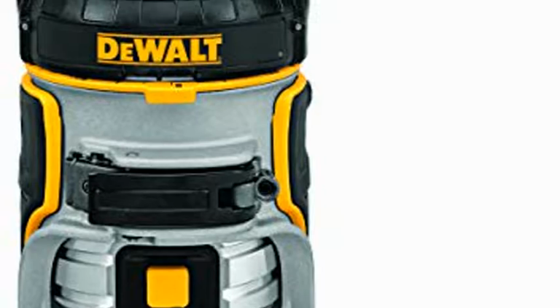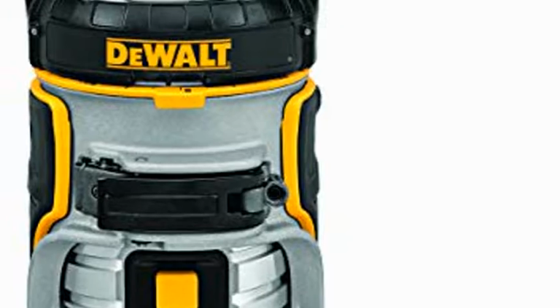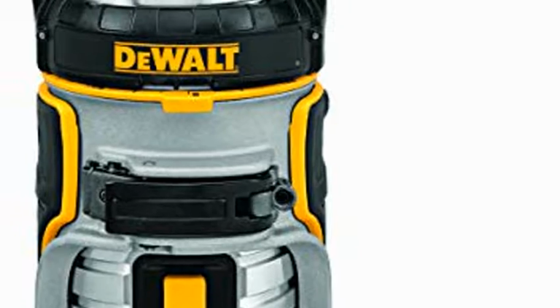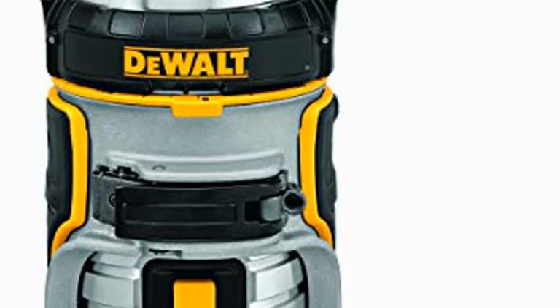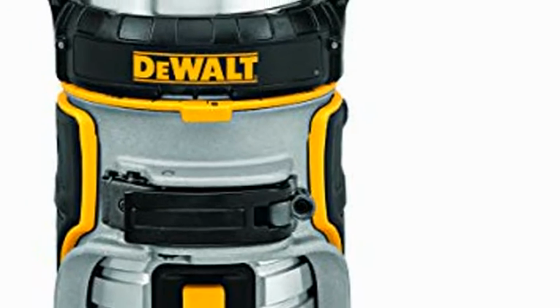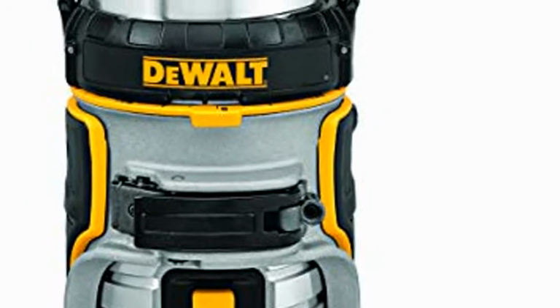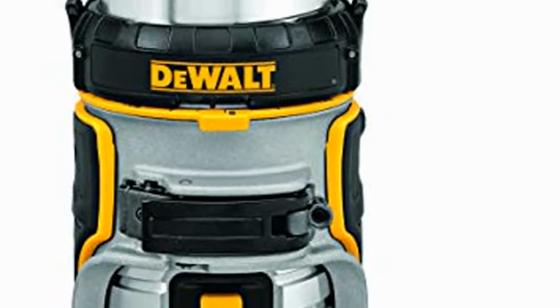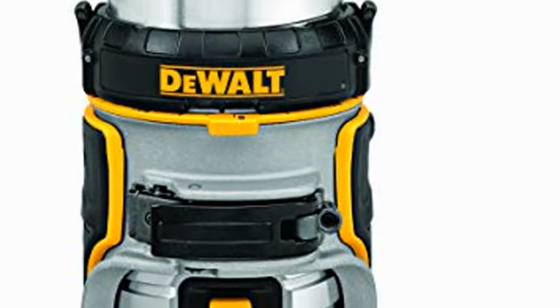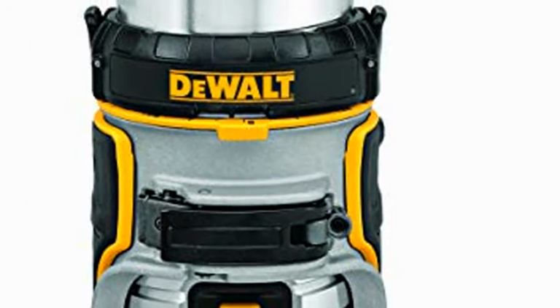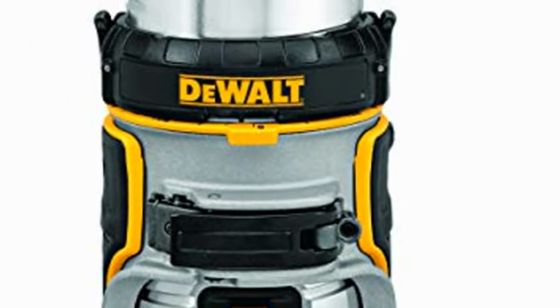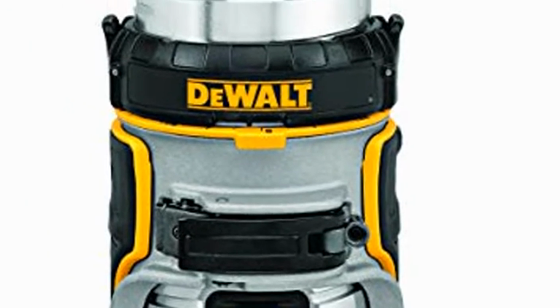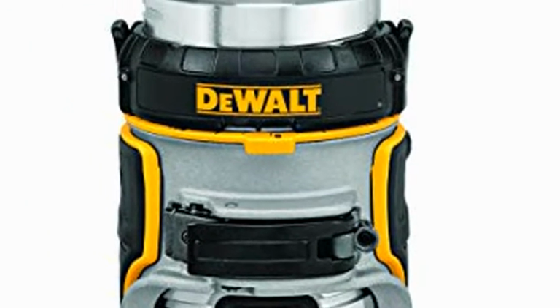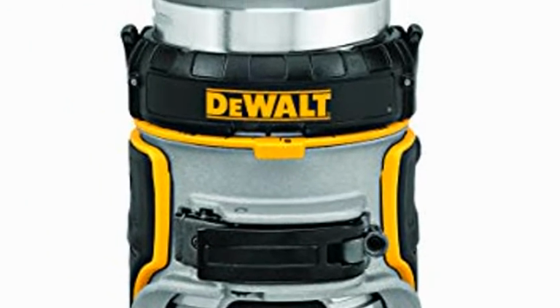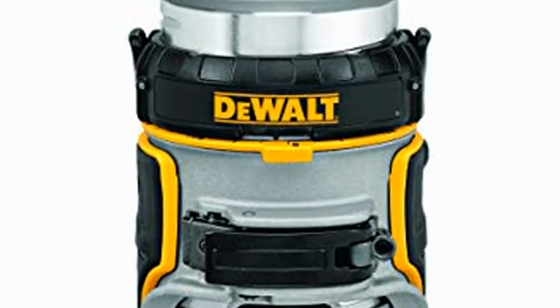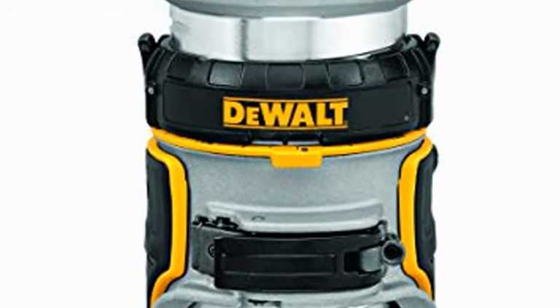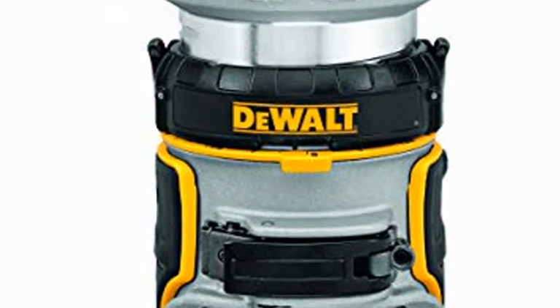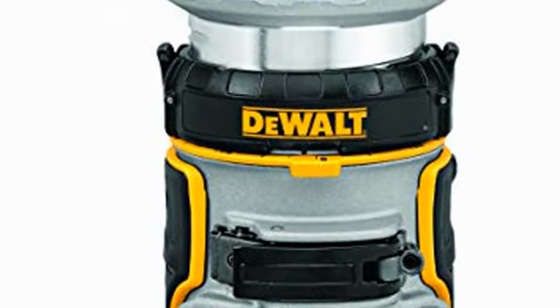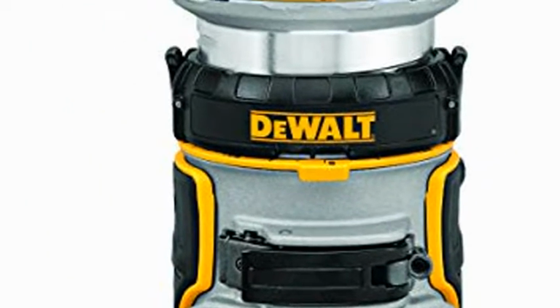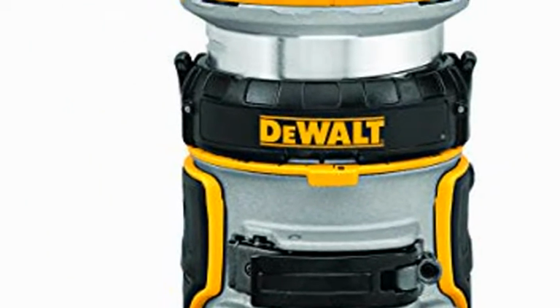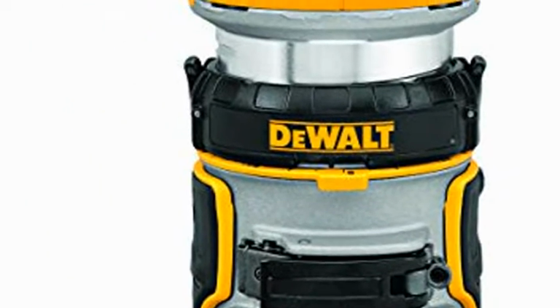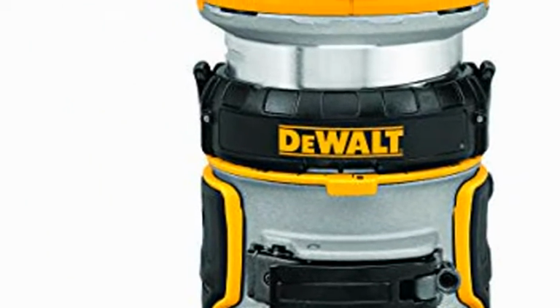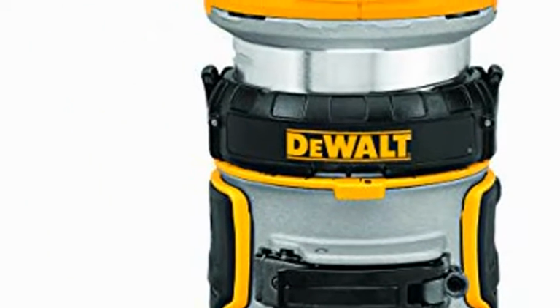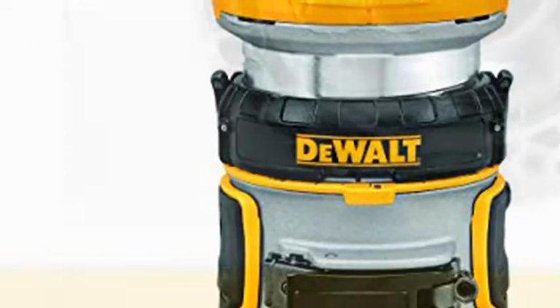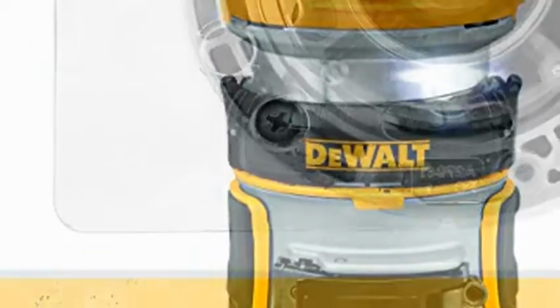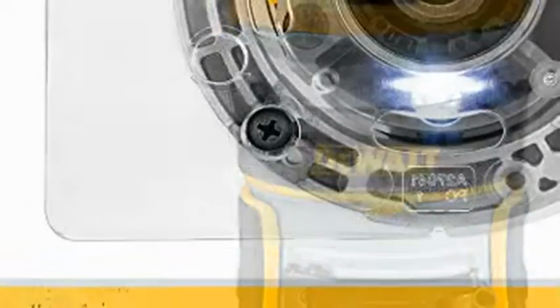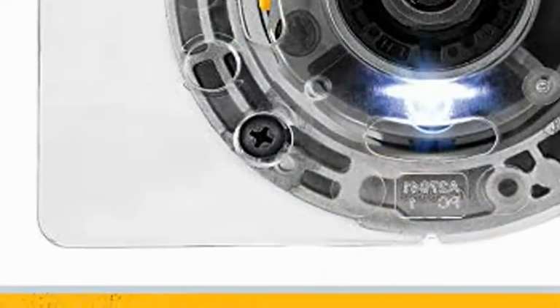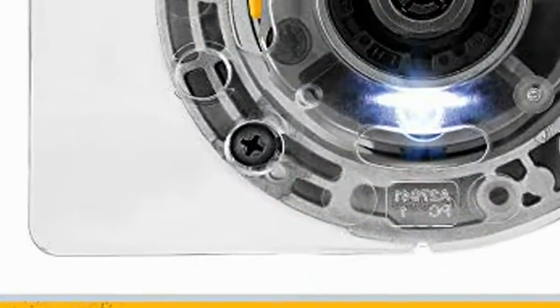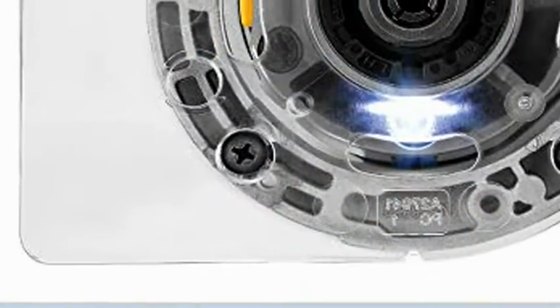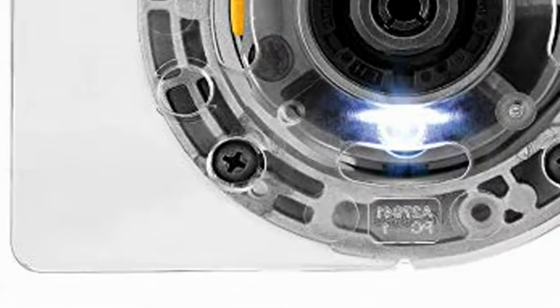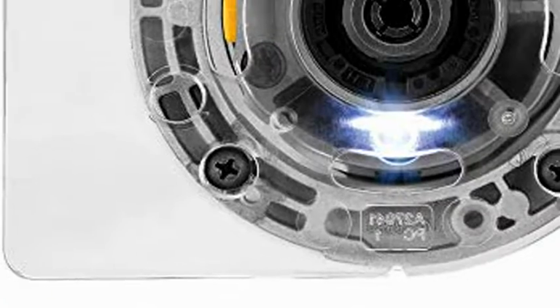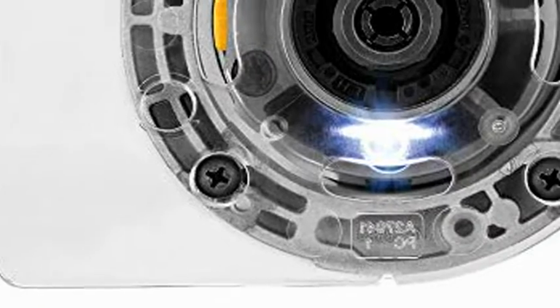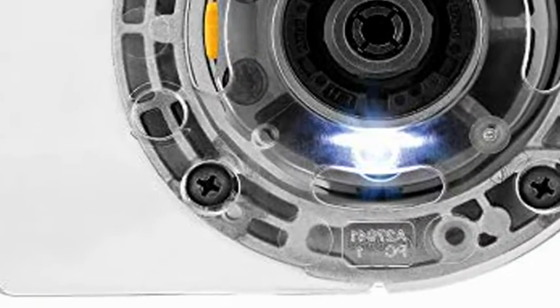Dual 20 VMAX XR Cordless Router, Brushless, Tool Only, DCW600B.